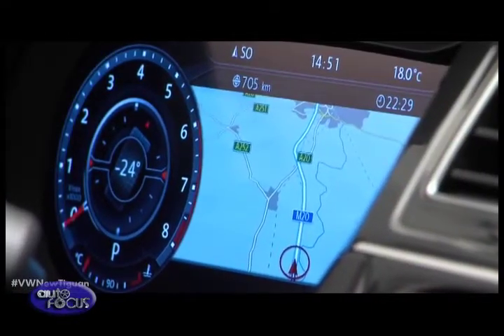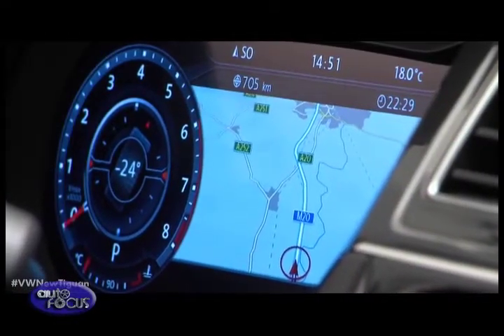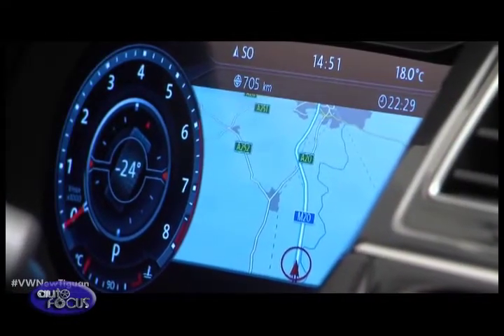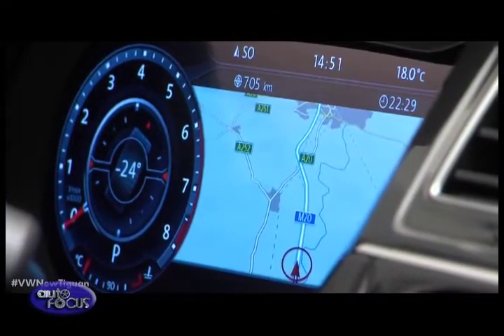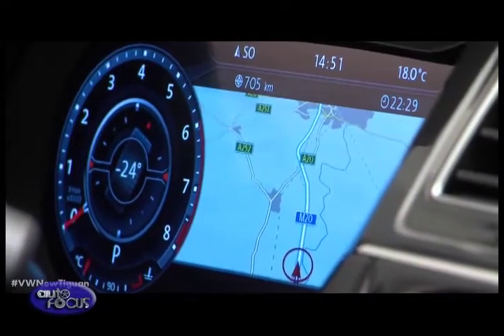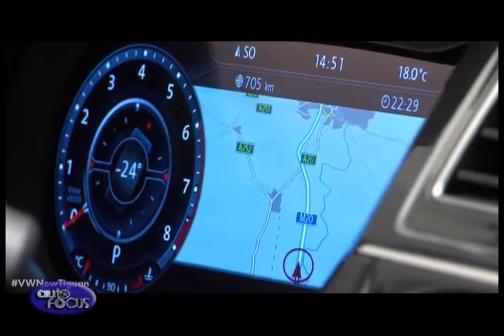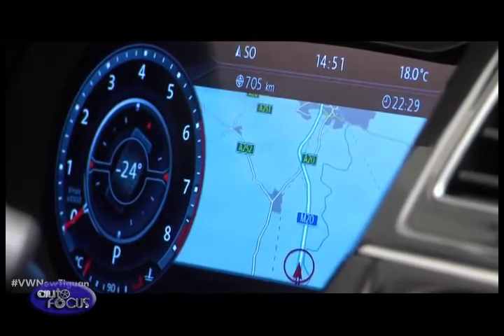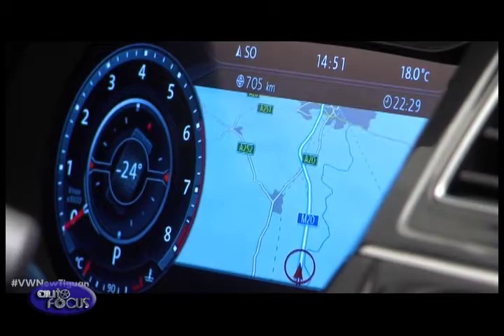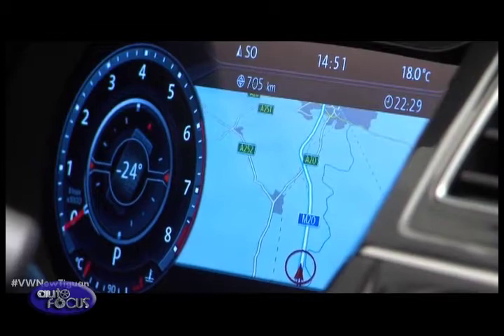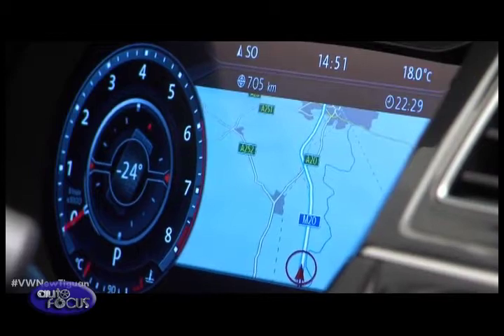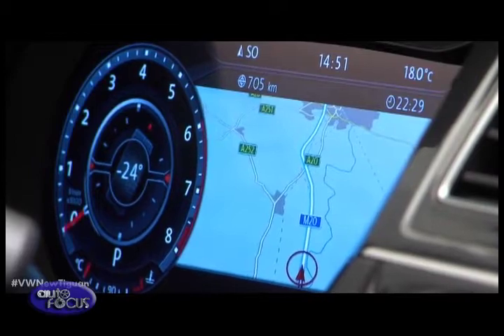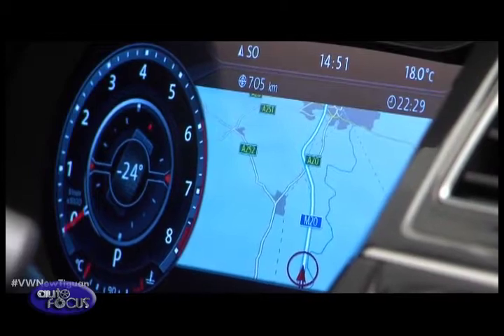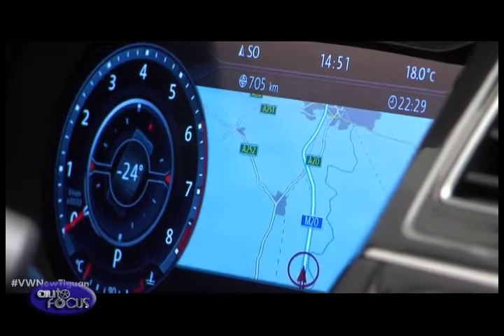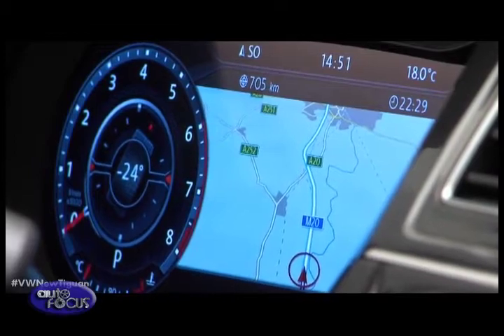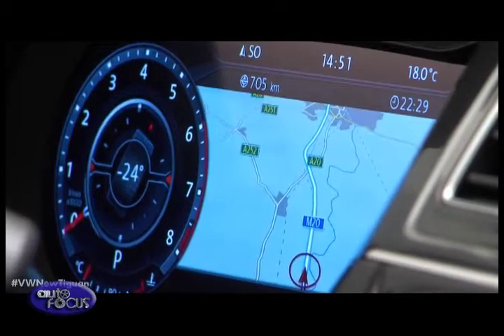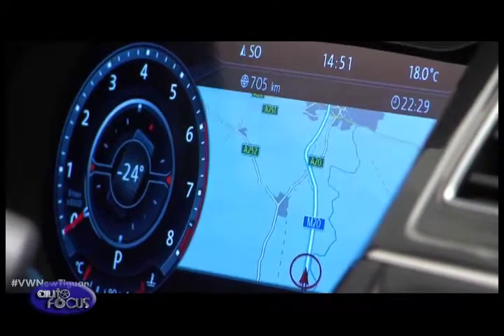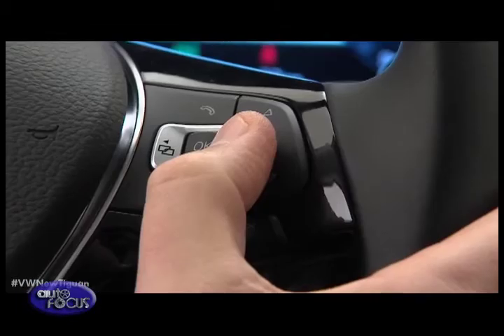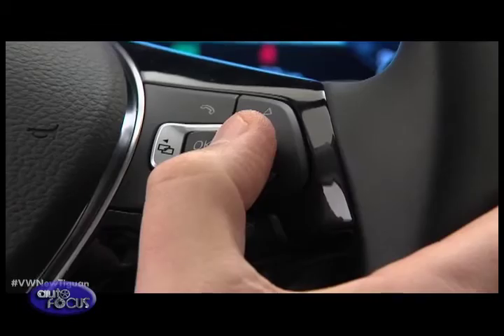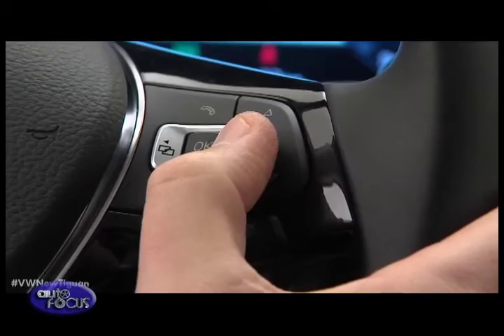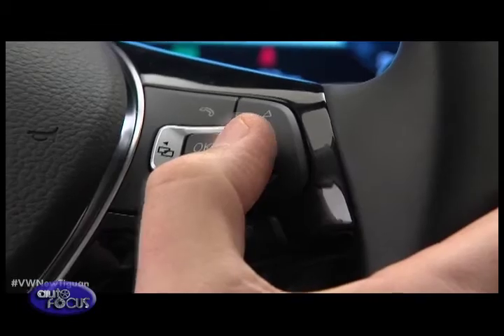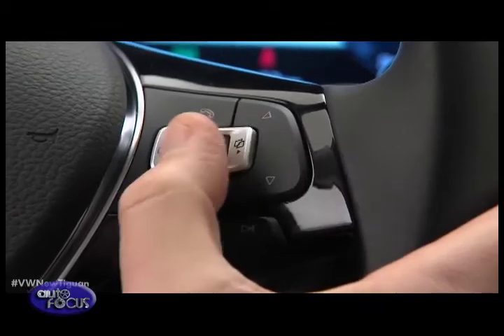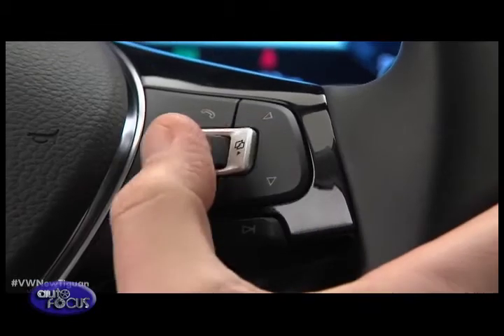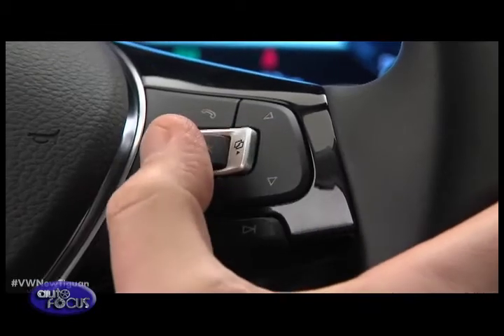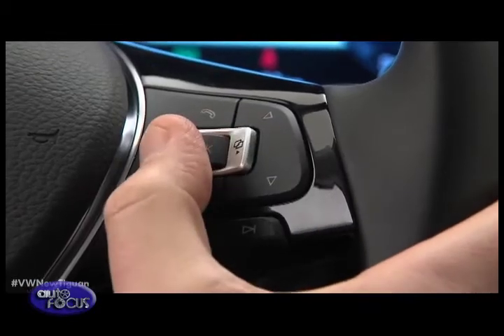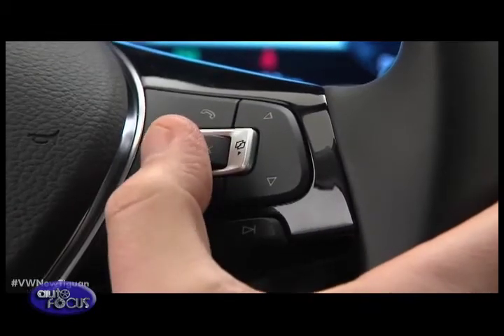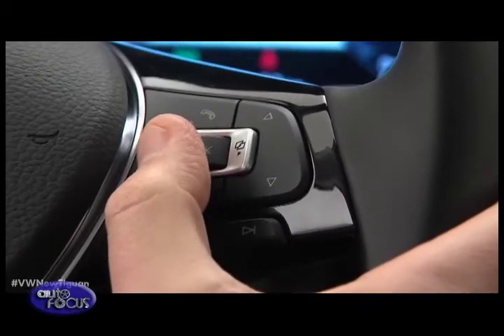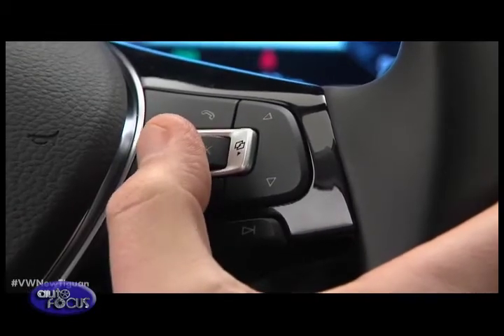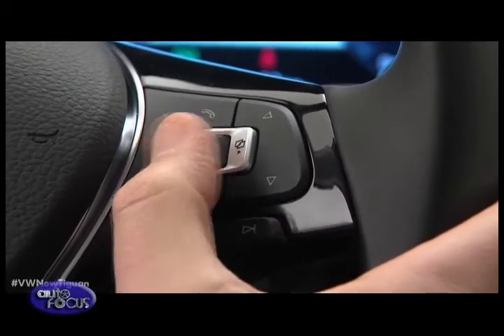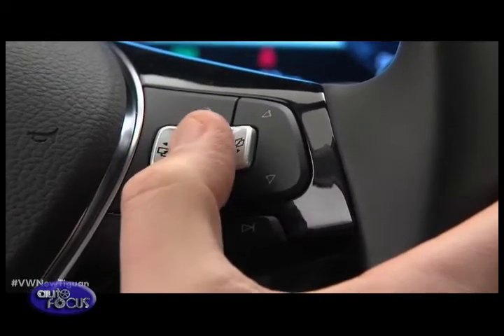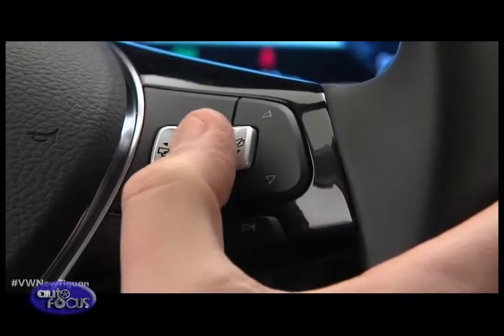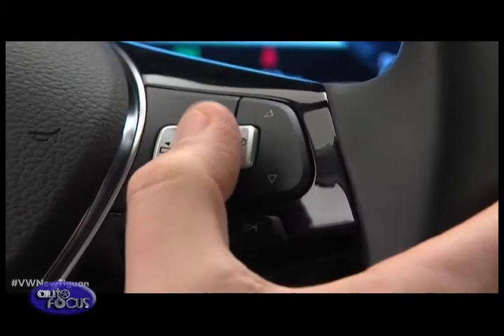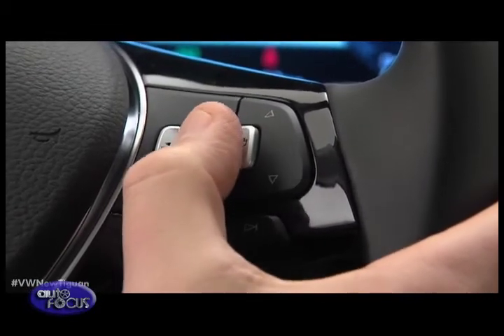The optional Active Info Display turns the cockpit into an interactive experience, providing owners with various kinds of driving information simultaneously. It can be controlled using the steering wheel, where it can switch between different information profiles.